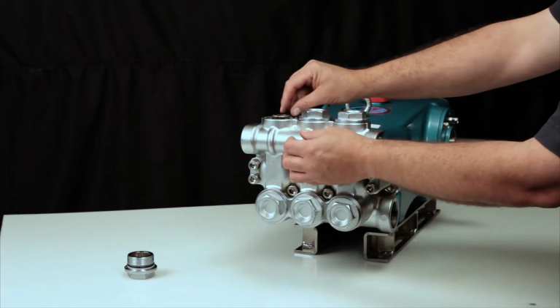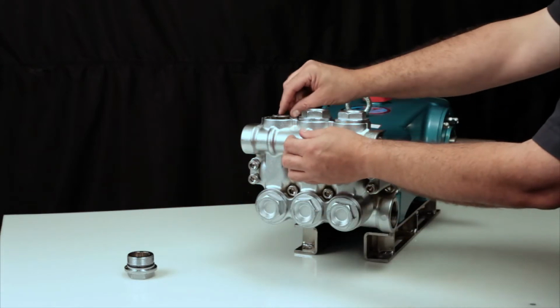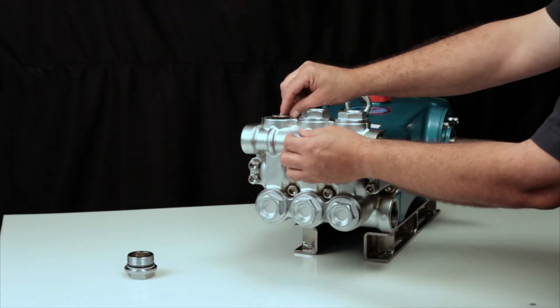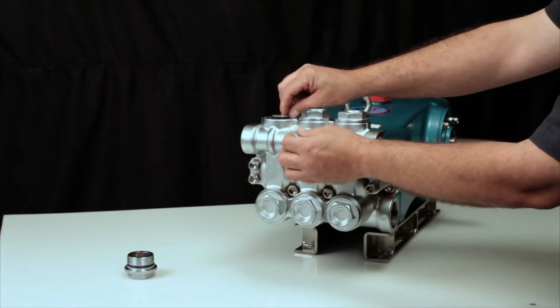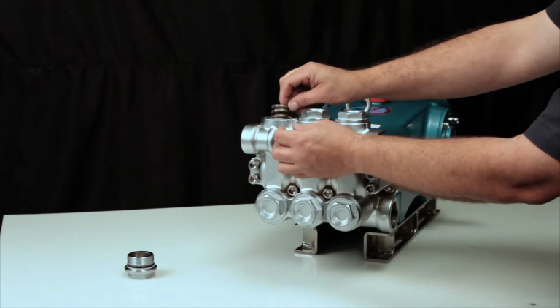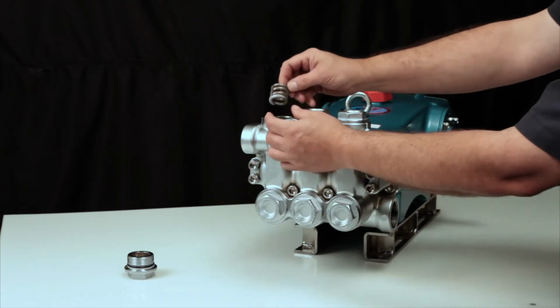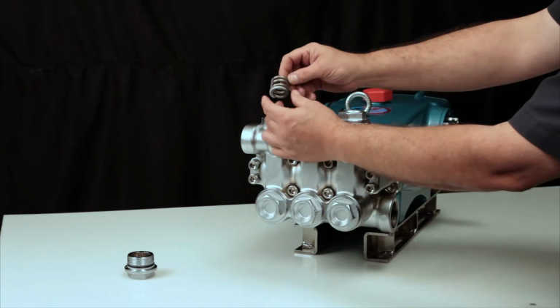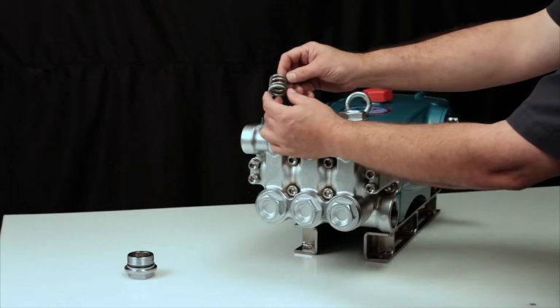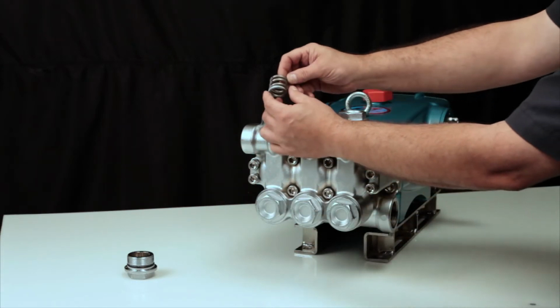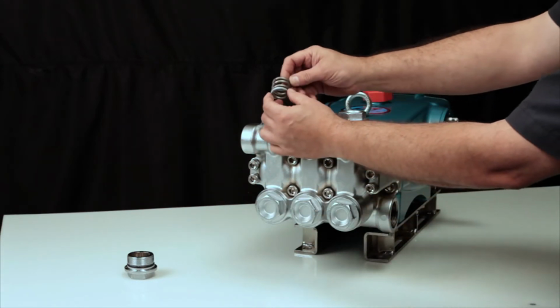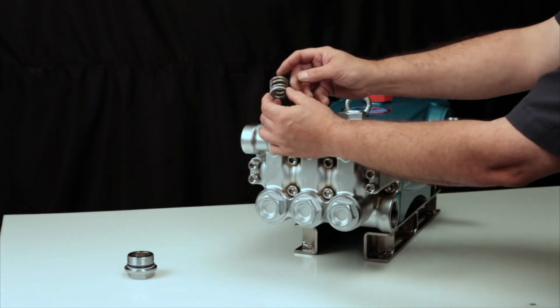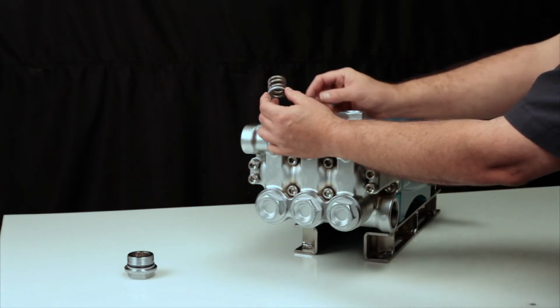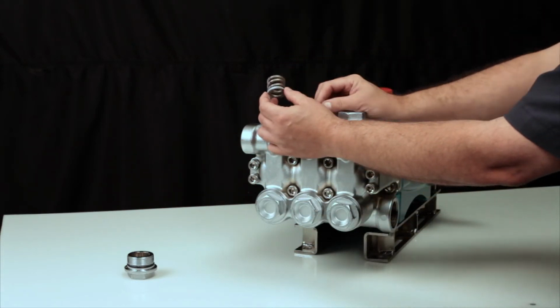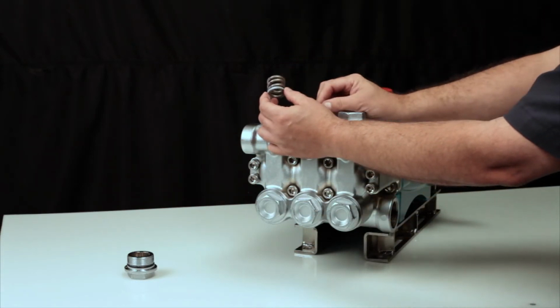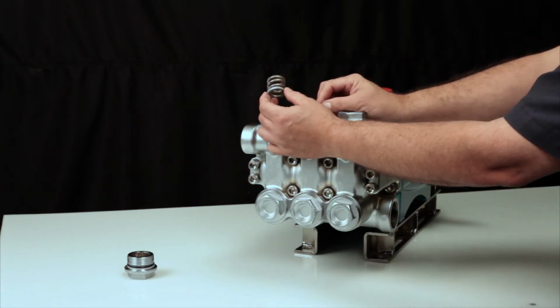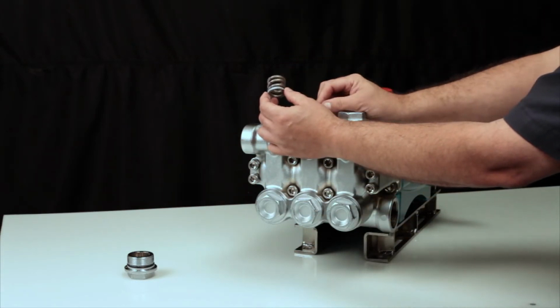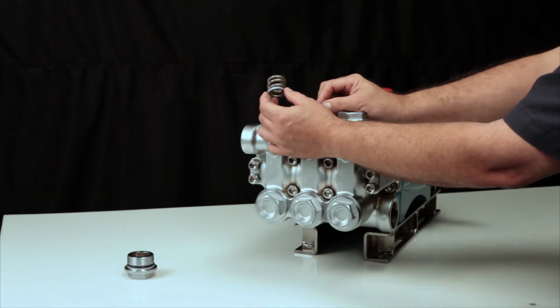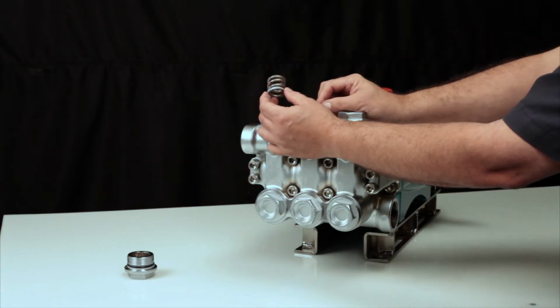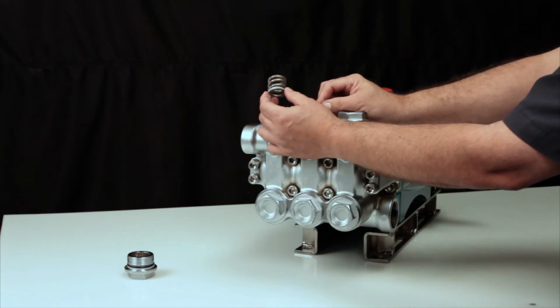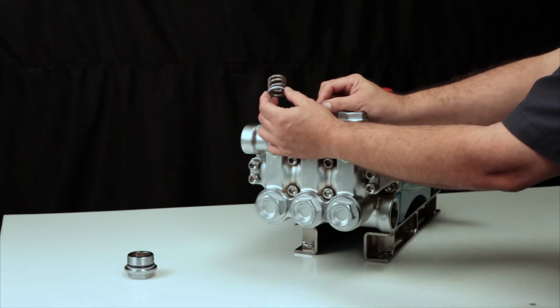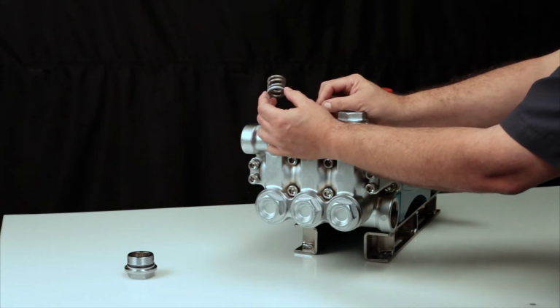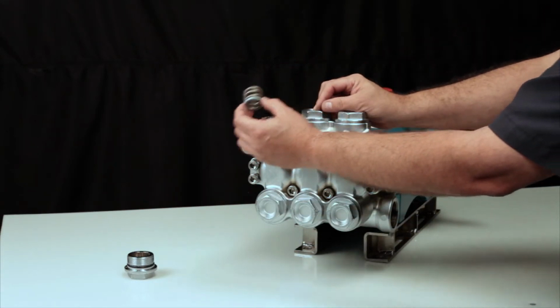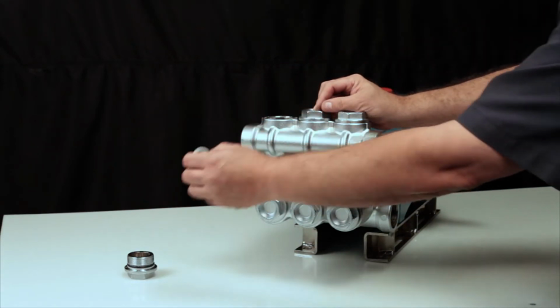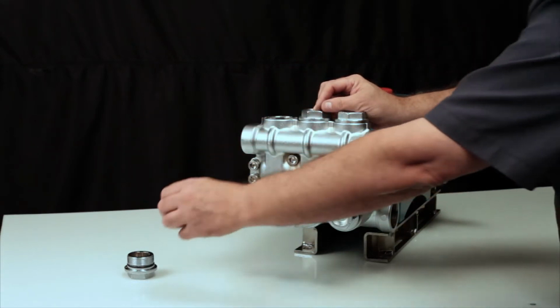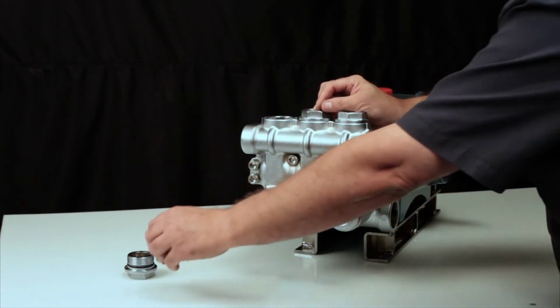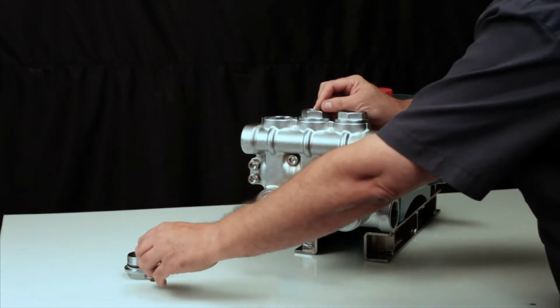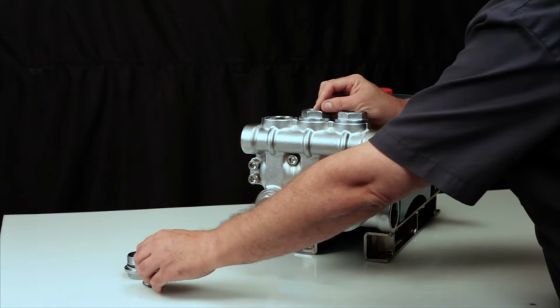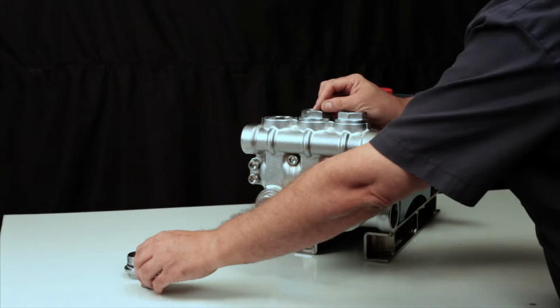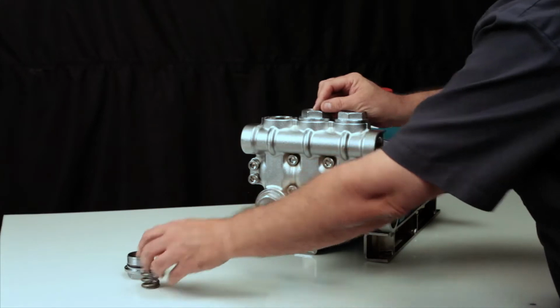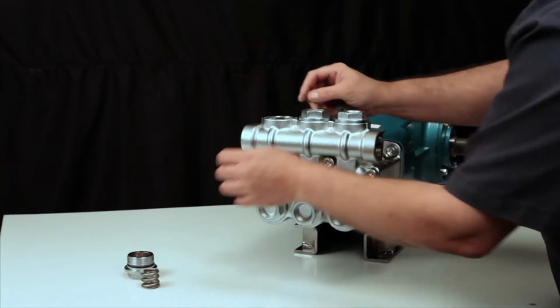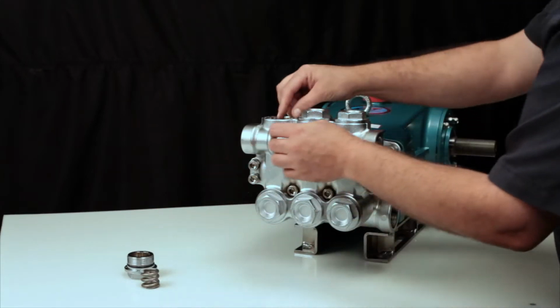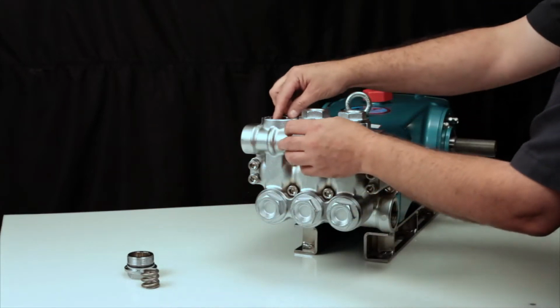Next, remove the coil spring, followed by the washer.